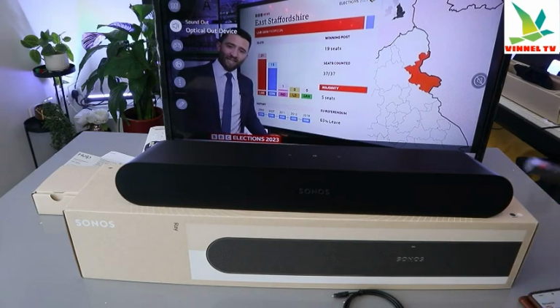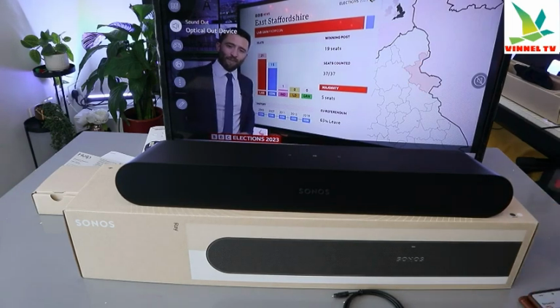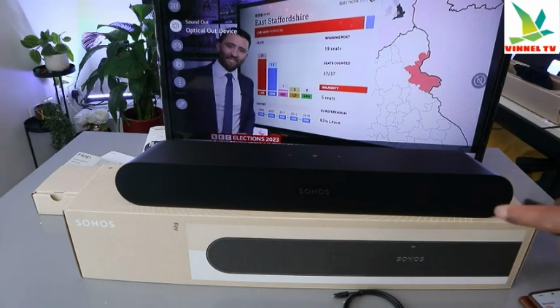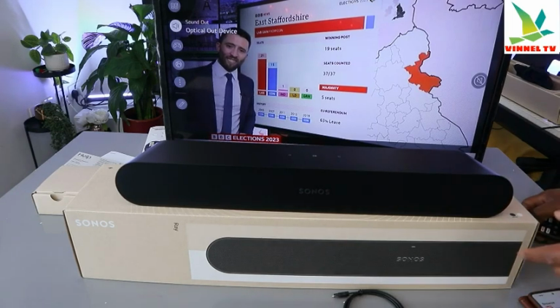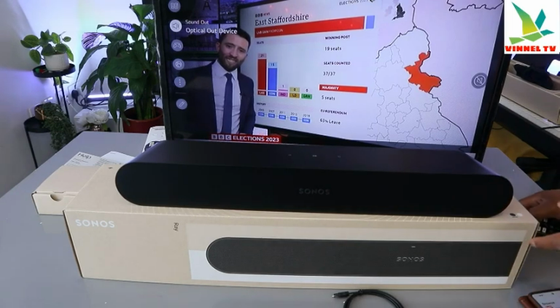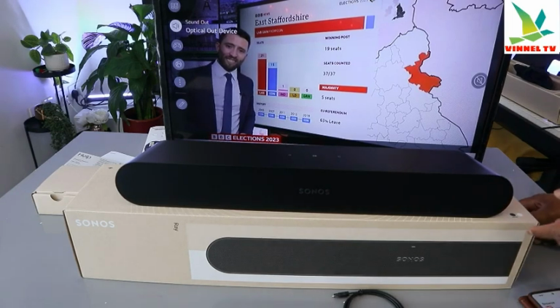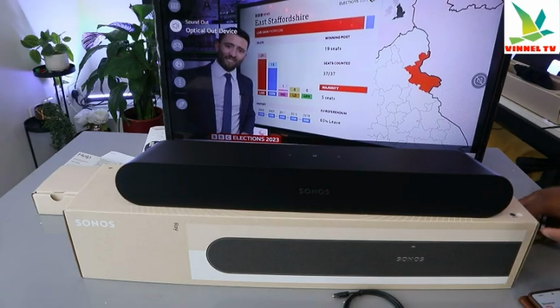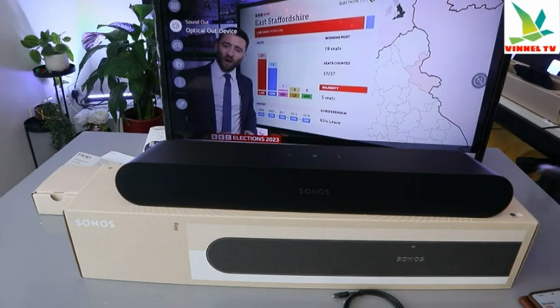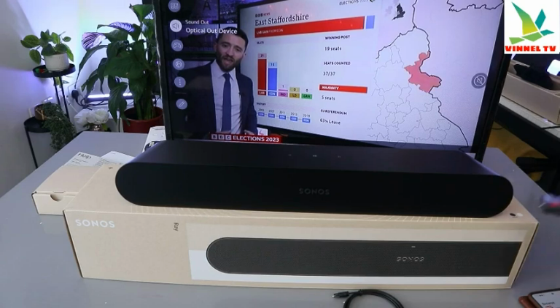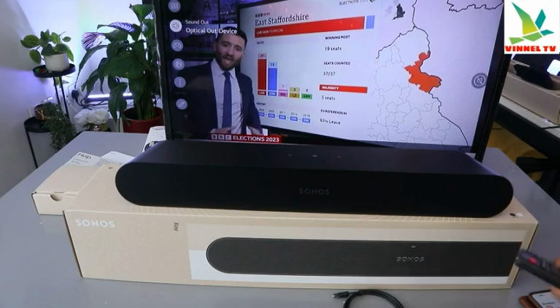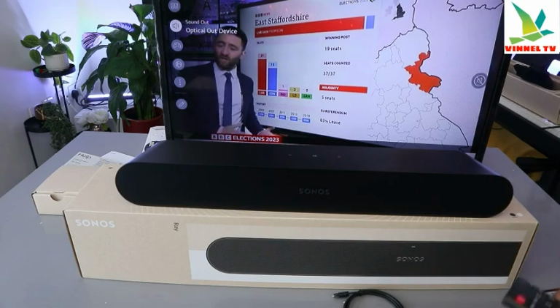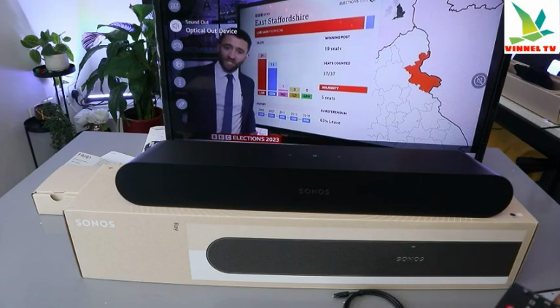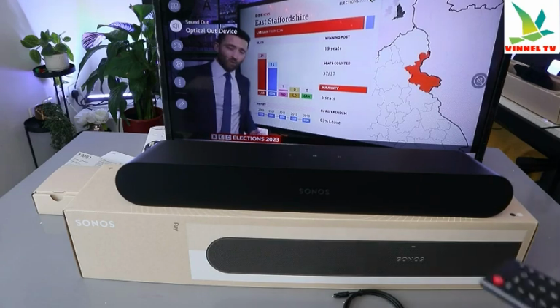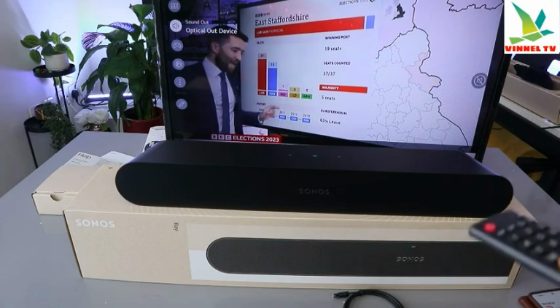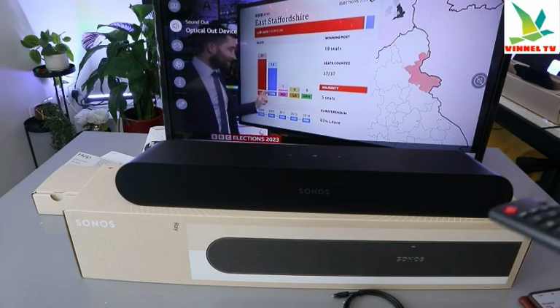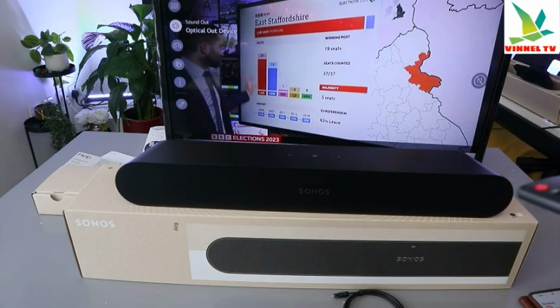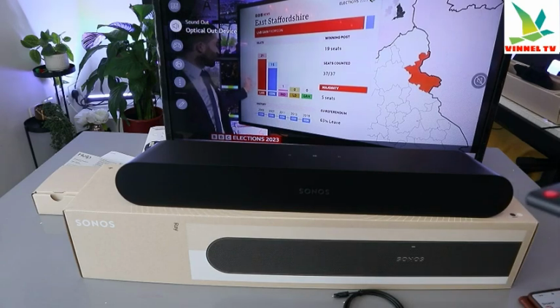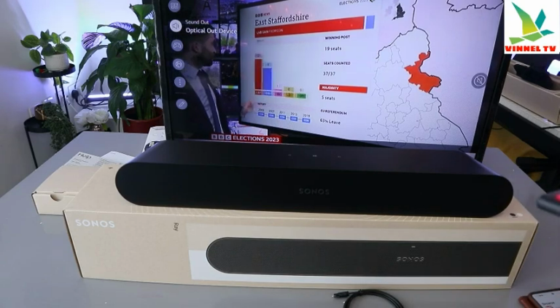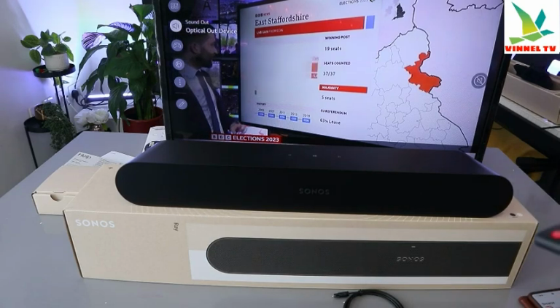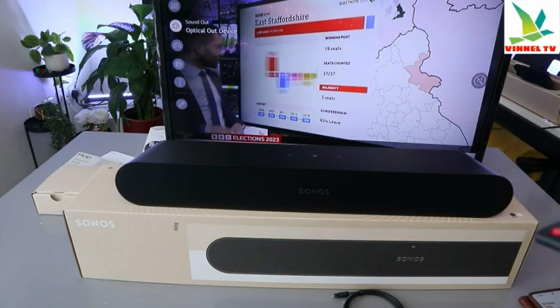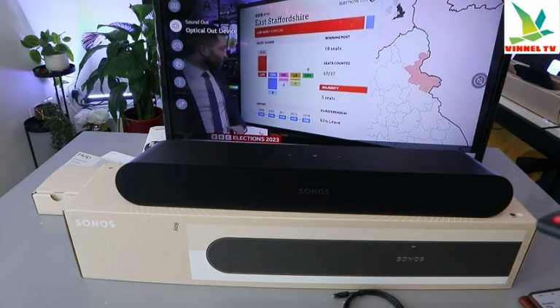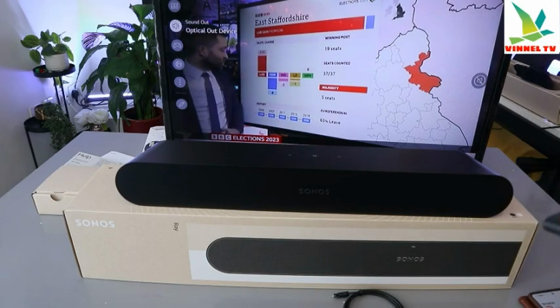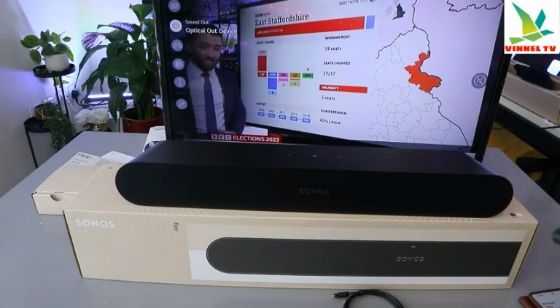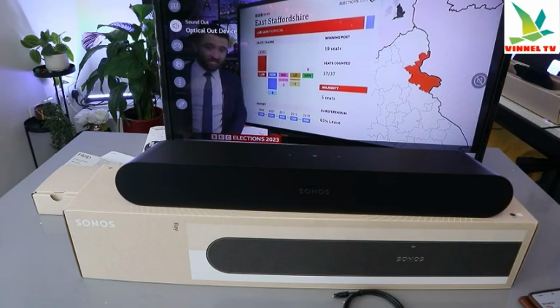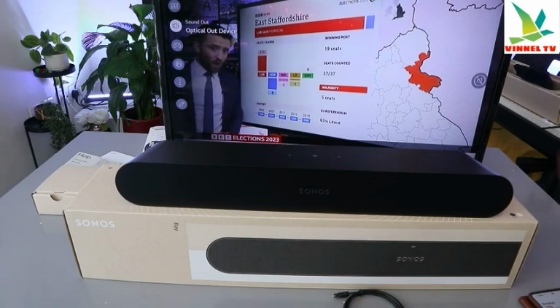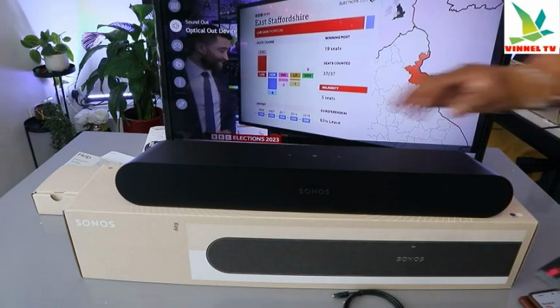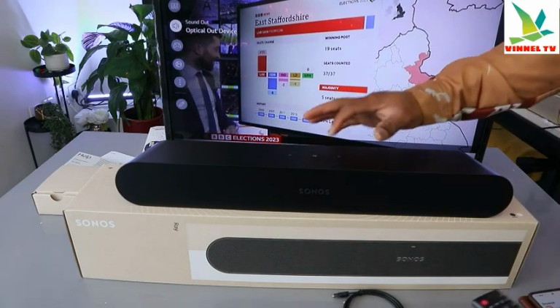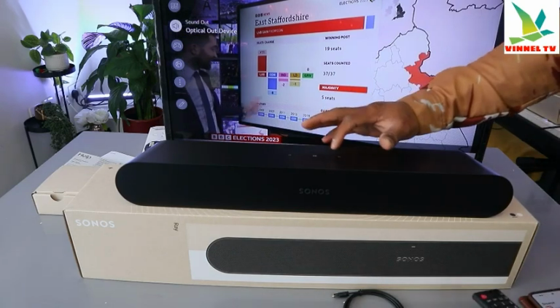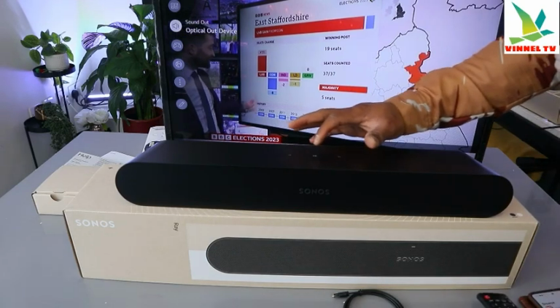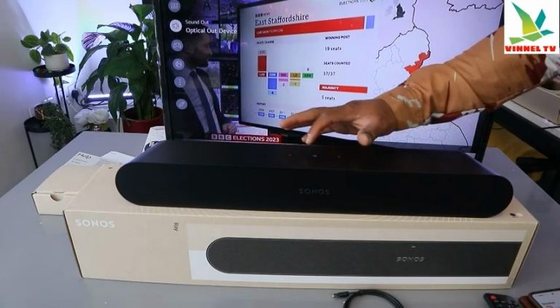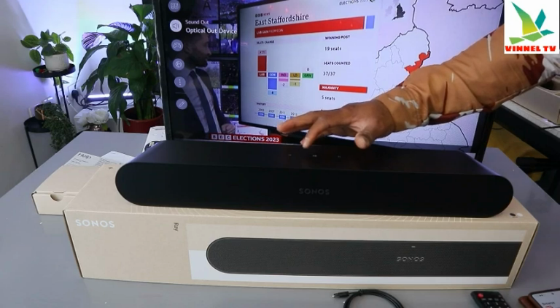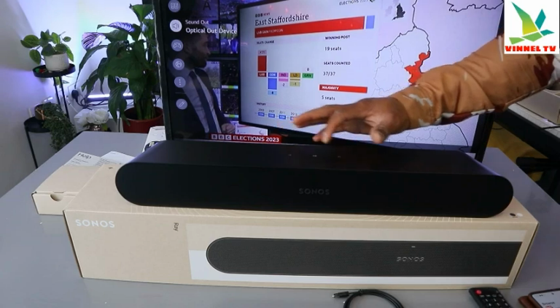Now the audio is coming through the soundbar. You can use the TV remote to increase the volume, or you can also tap the soundbar directly to adjust it.